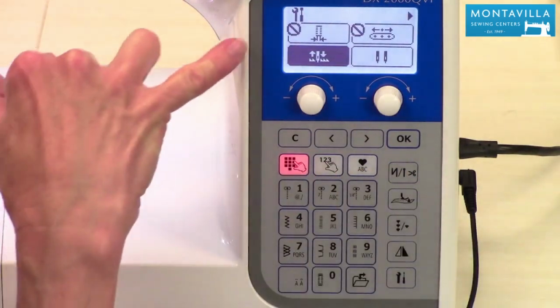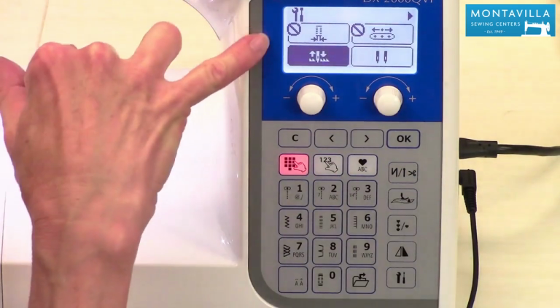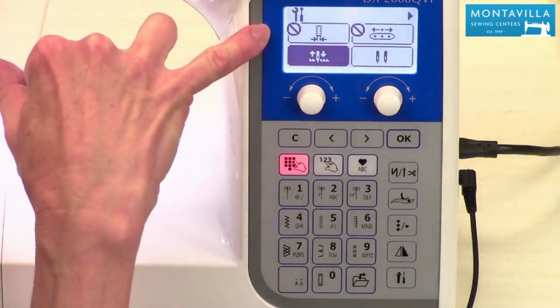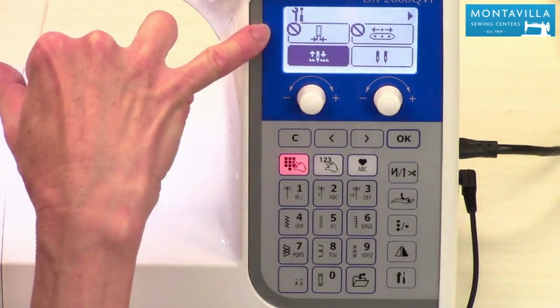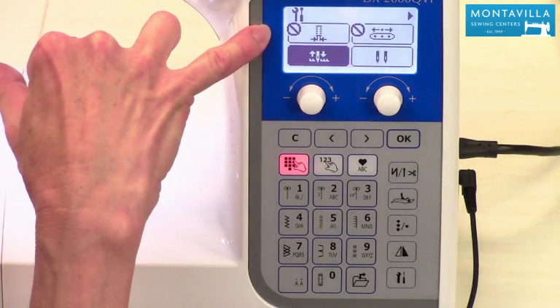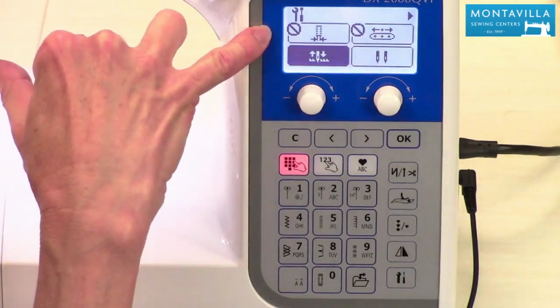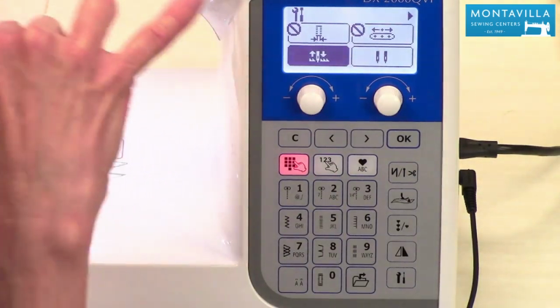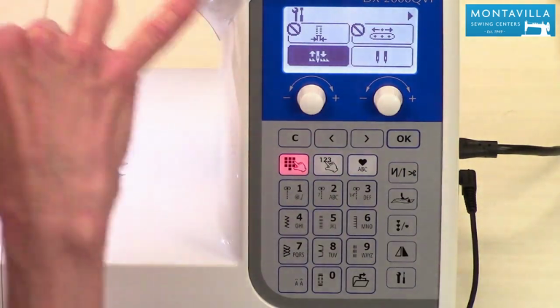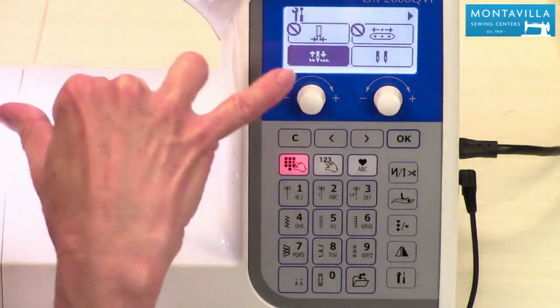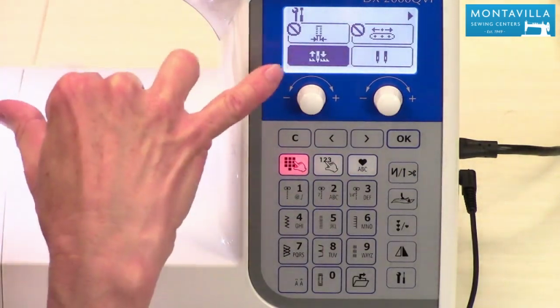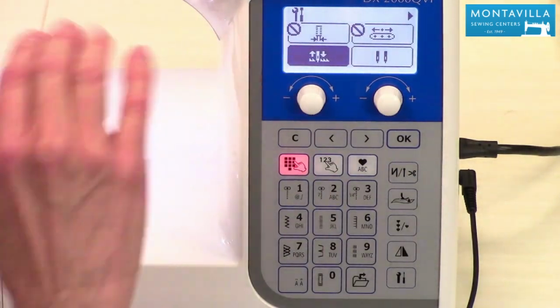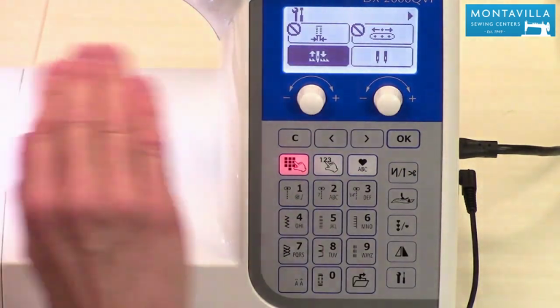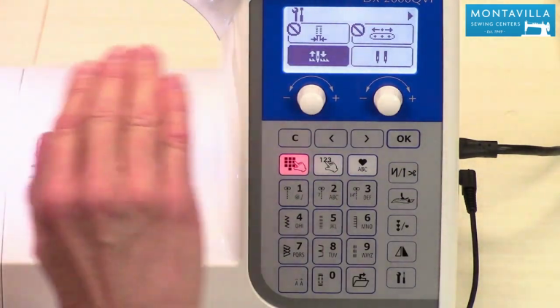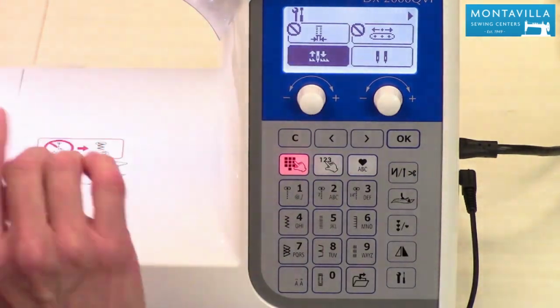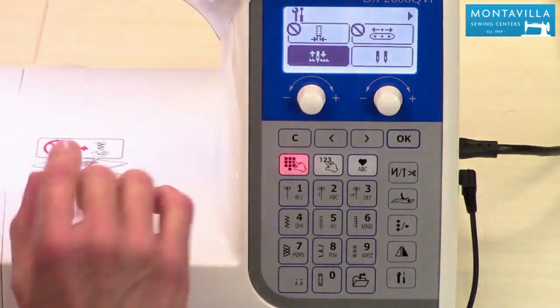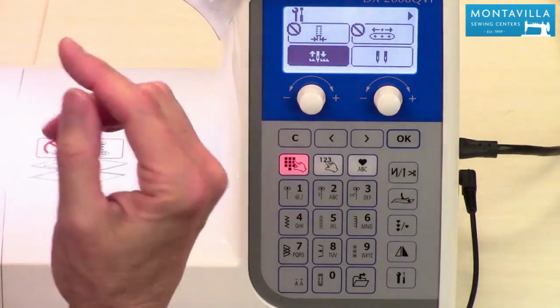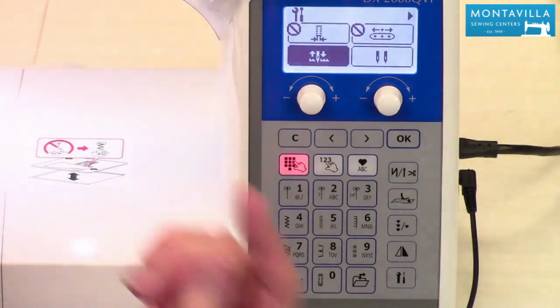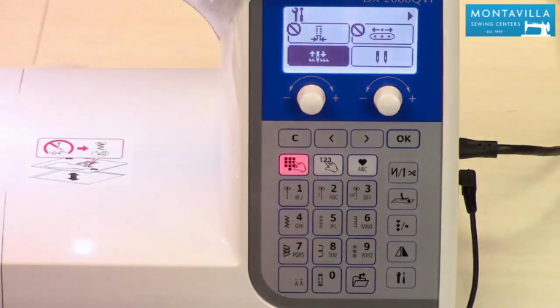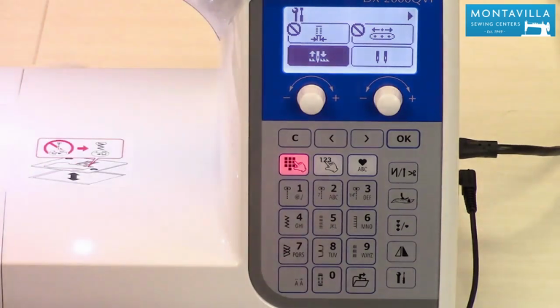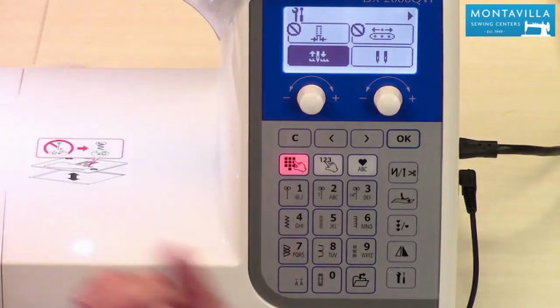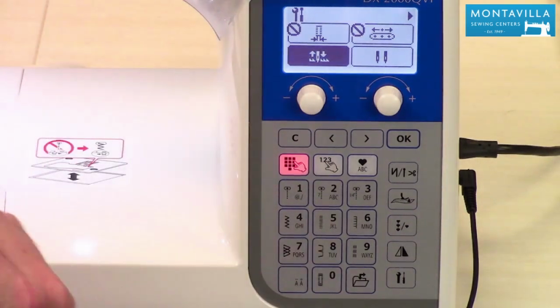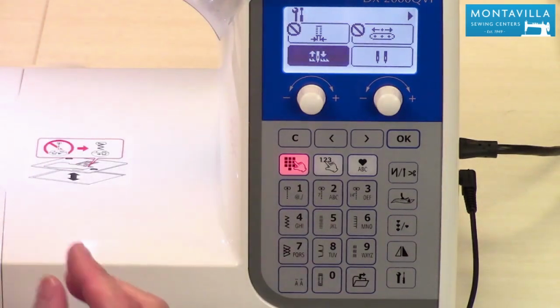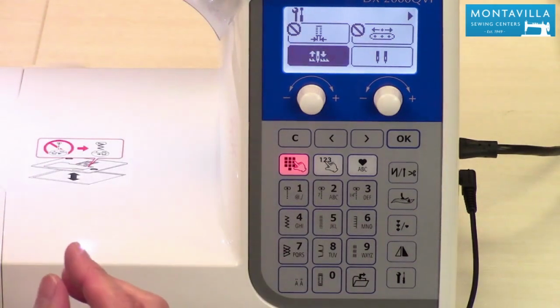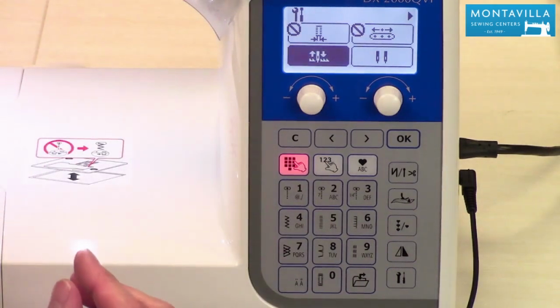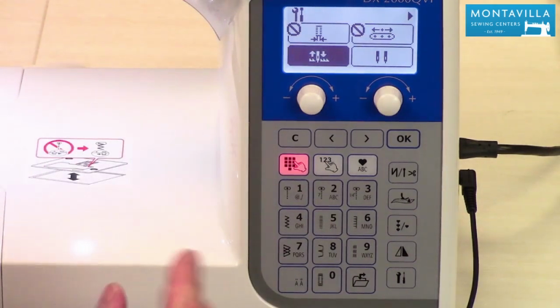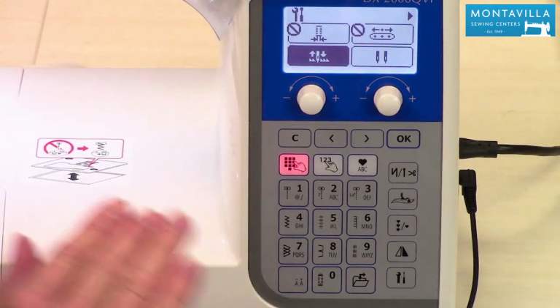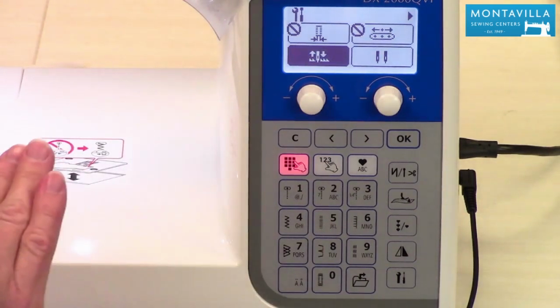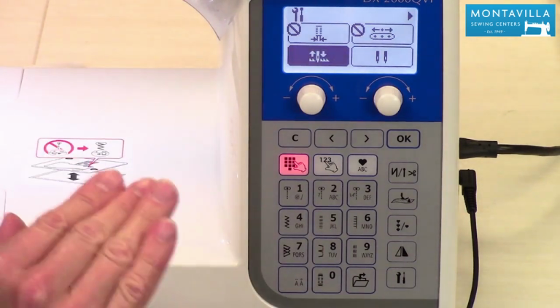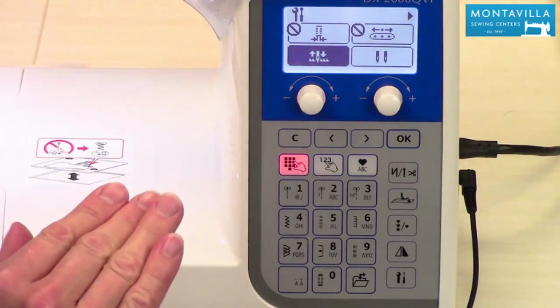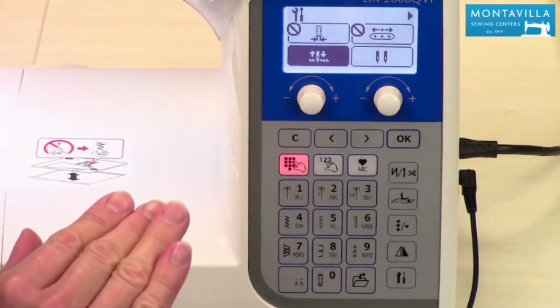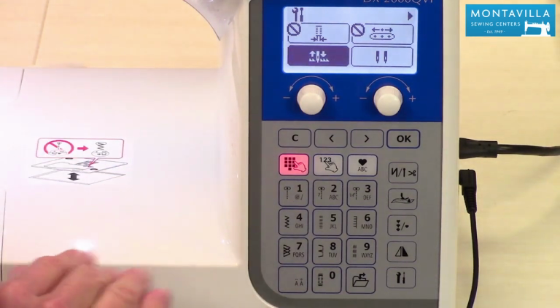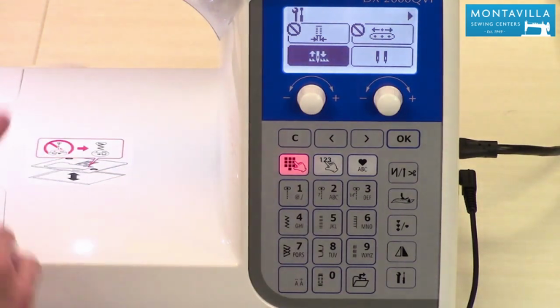Anytime you see the circle with the line through it, that means for that particular selected stitch it doesn't apply.